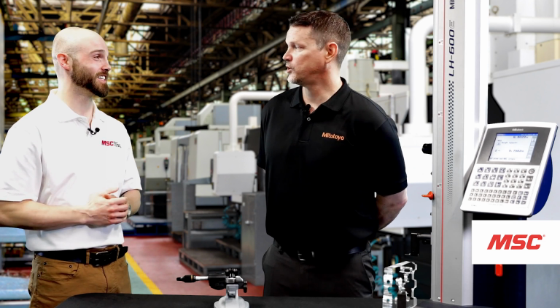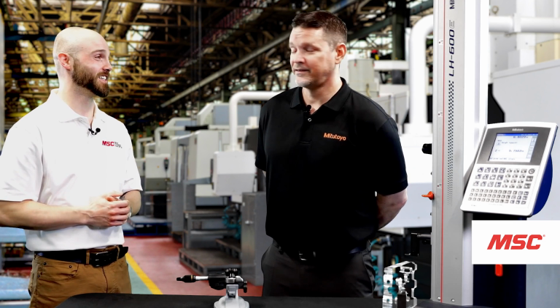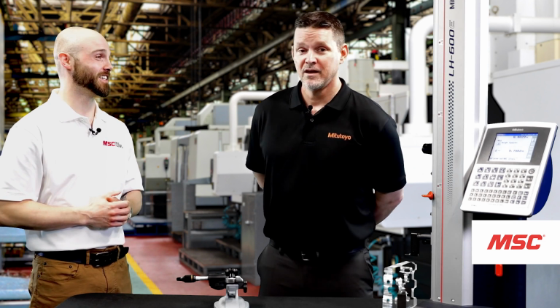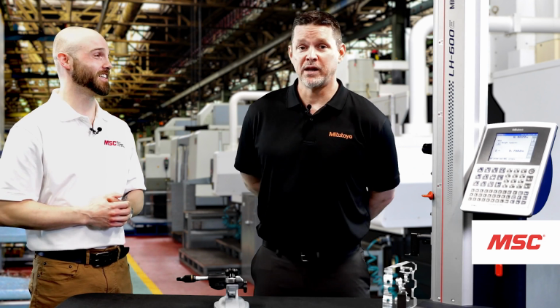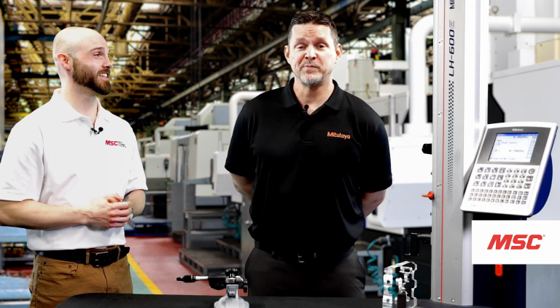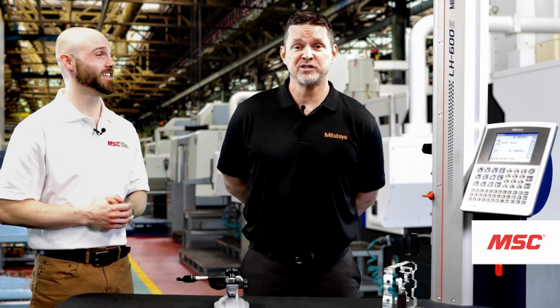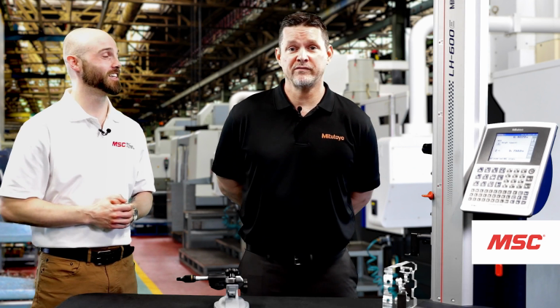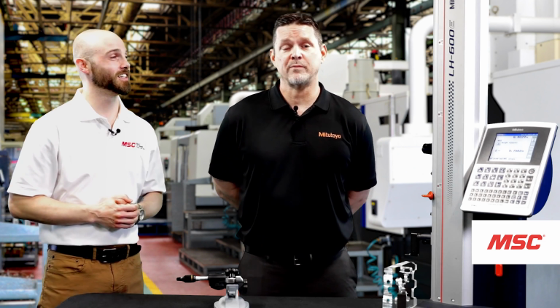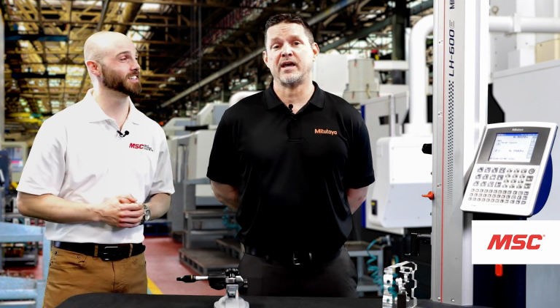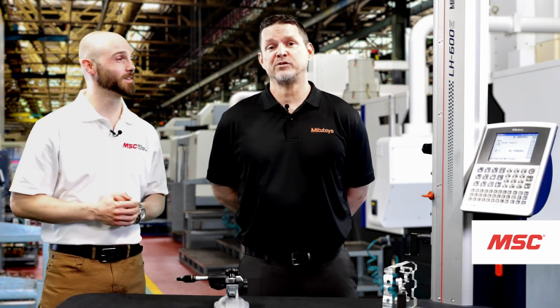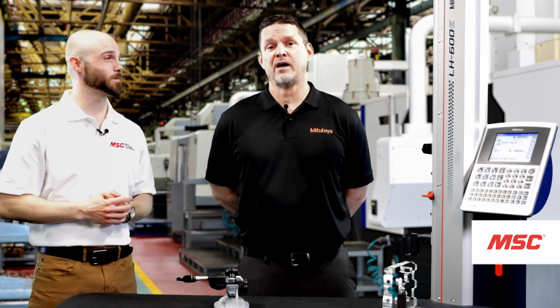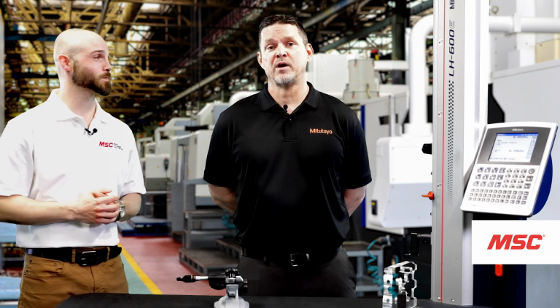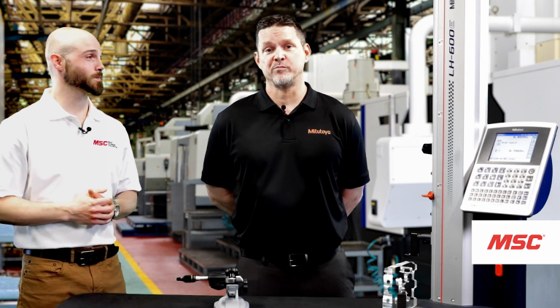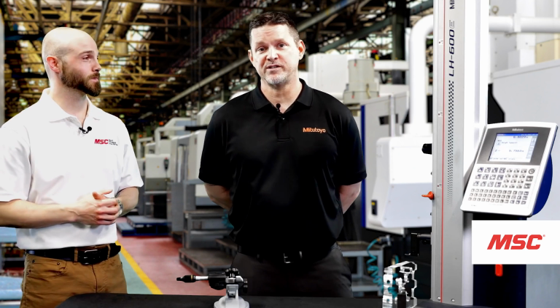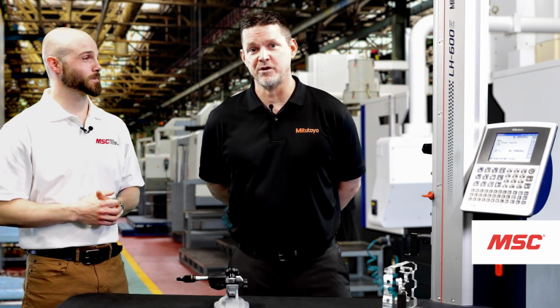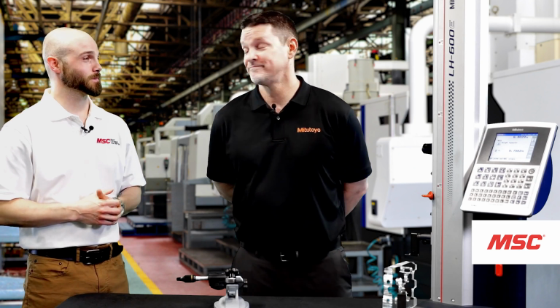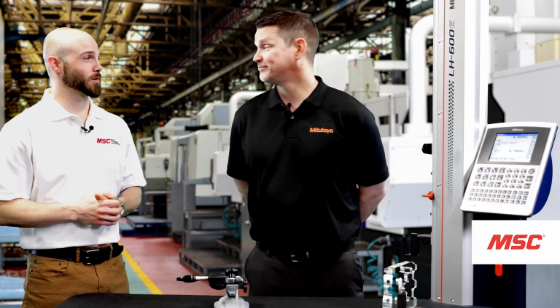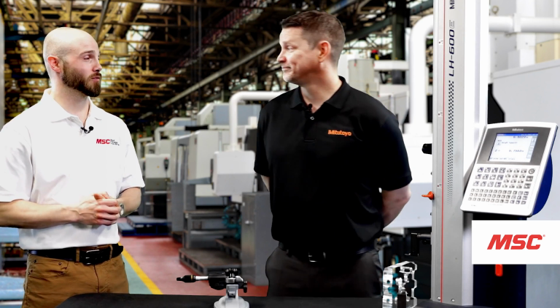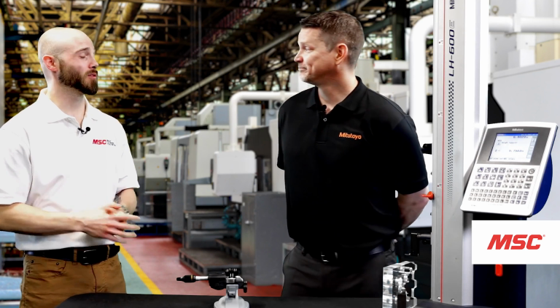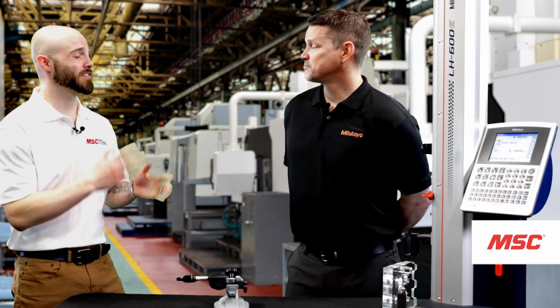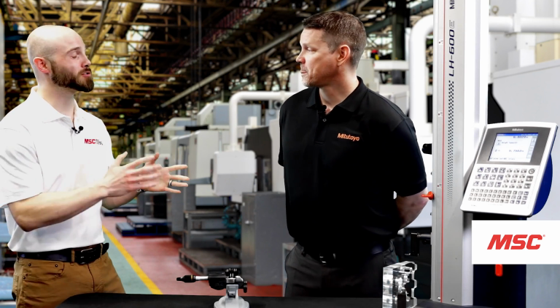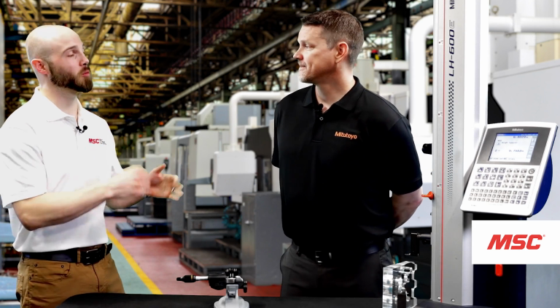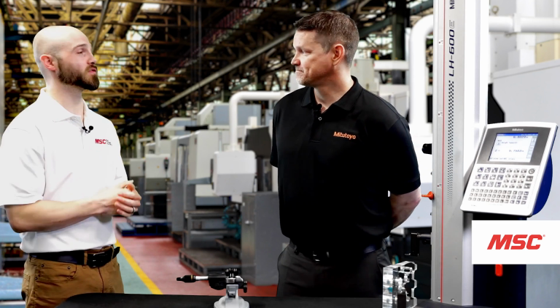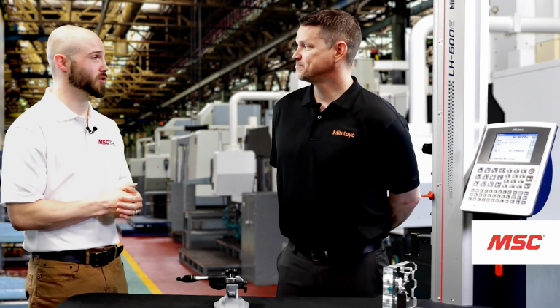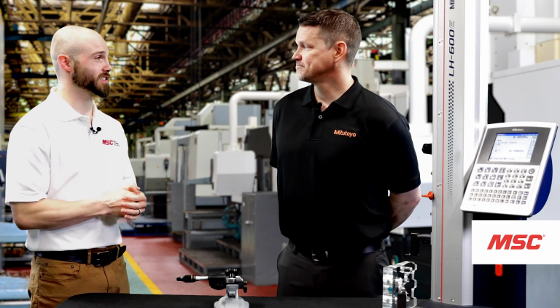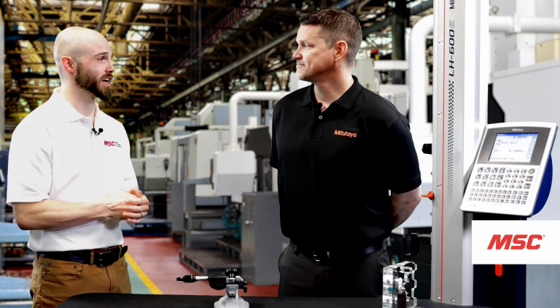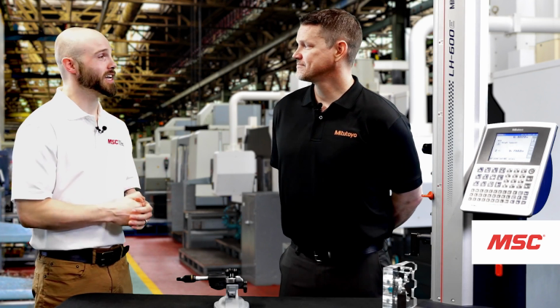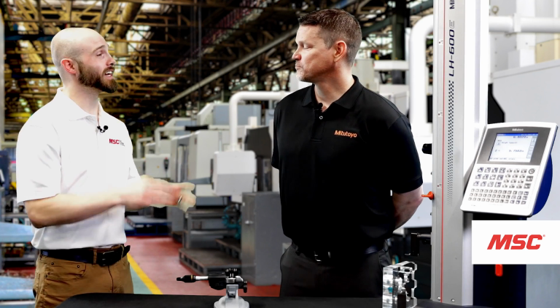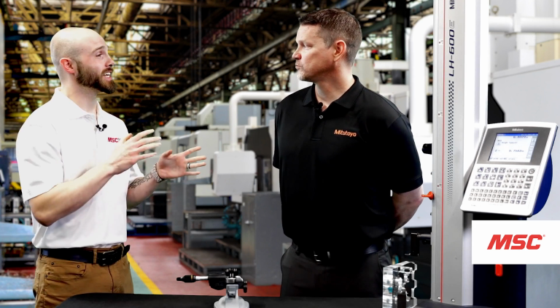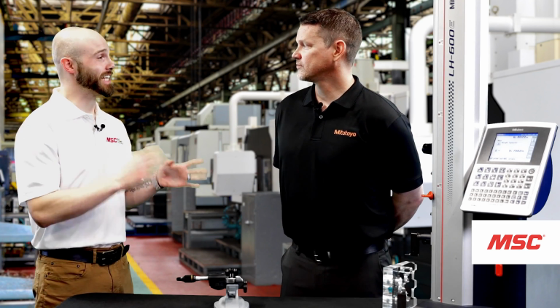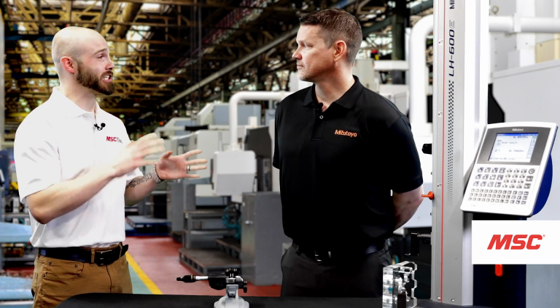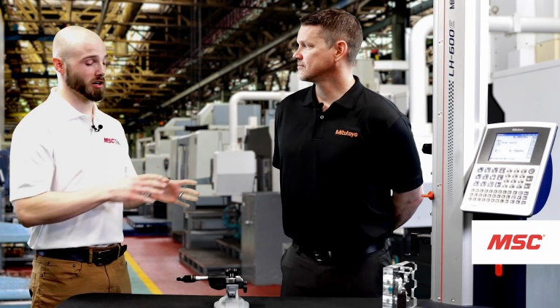Sure, Eddie. My name is Pat Sullivan, I'm the National Account Rep for Mitutoyo. Thank you so much for joining us today — let's get started.